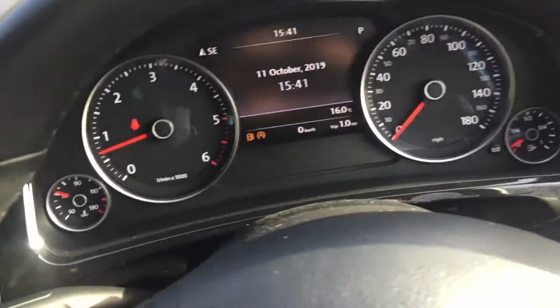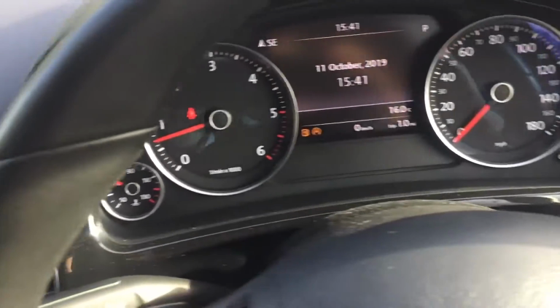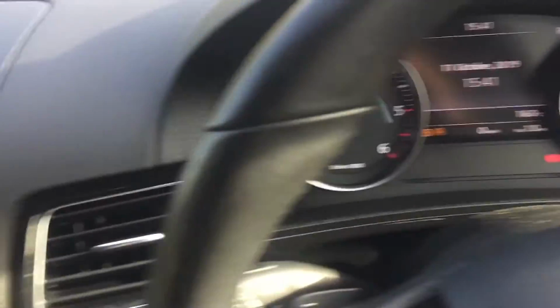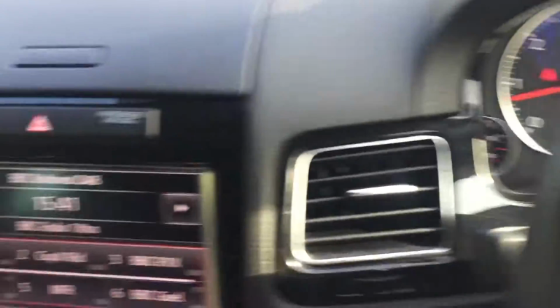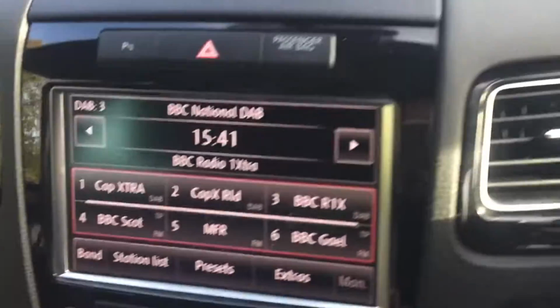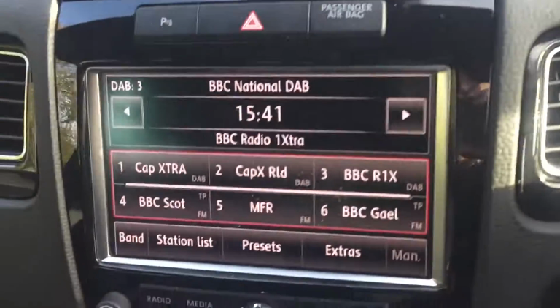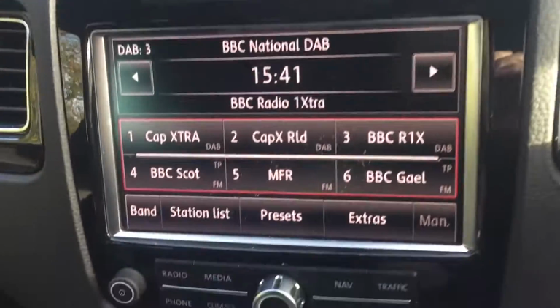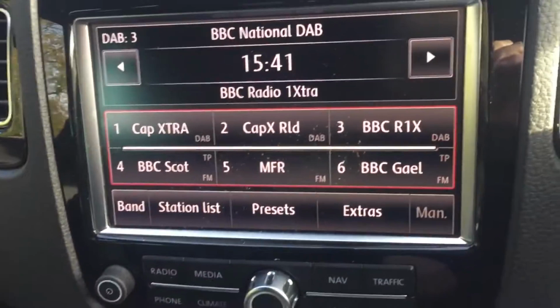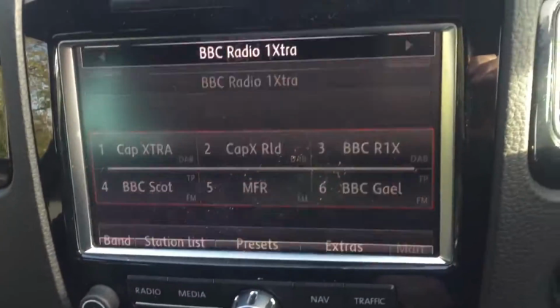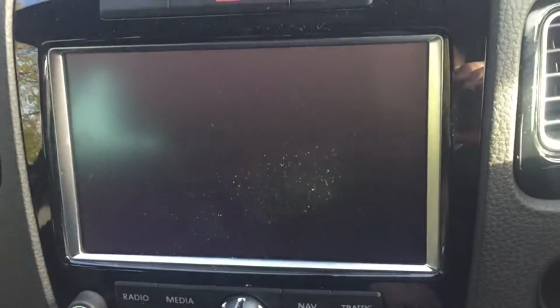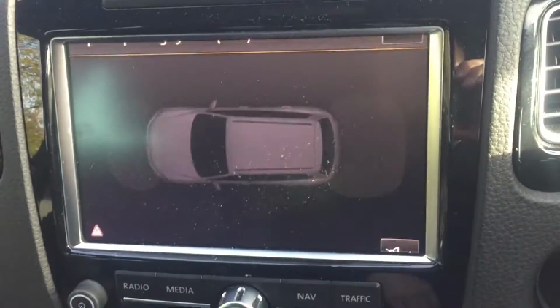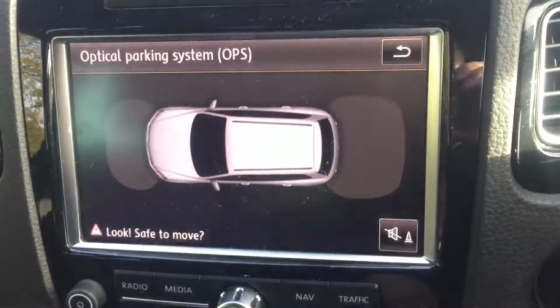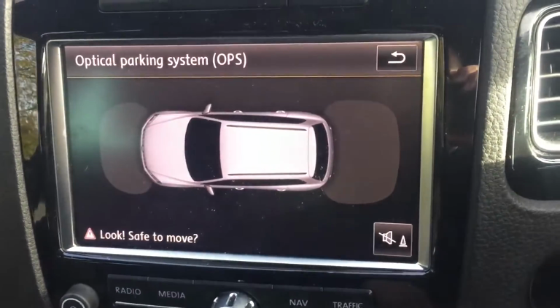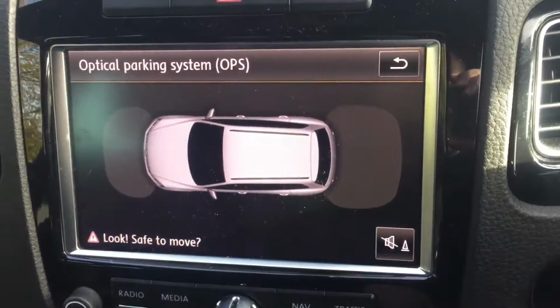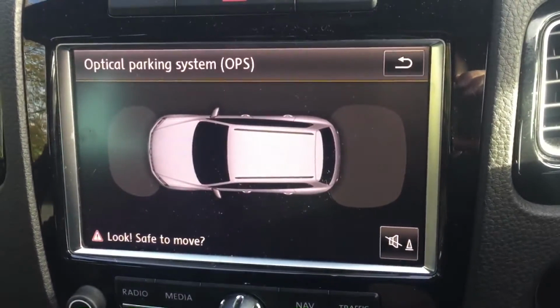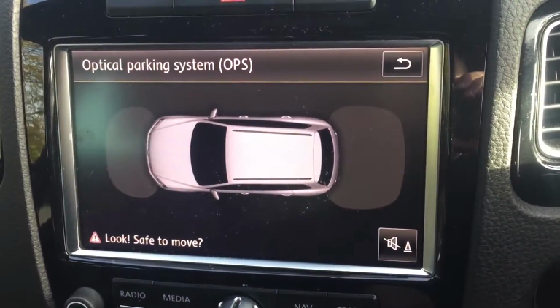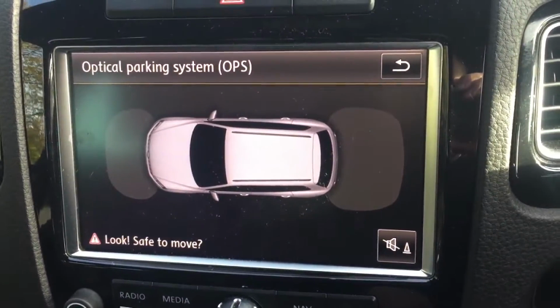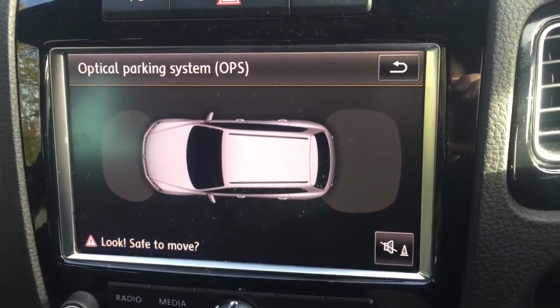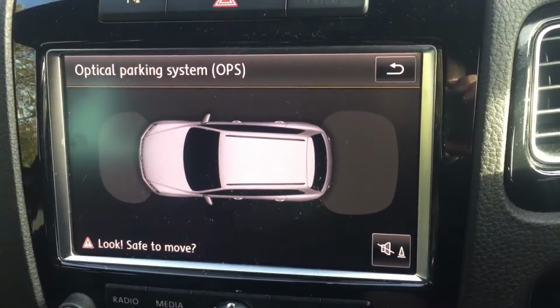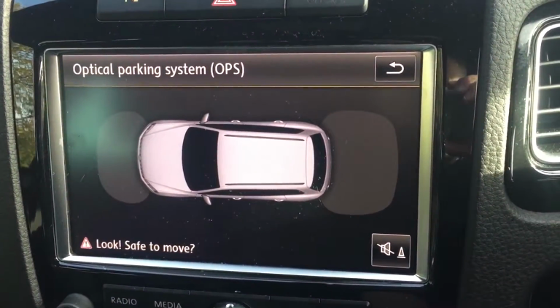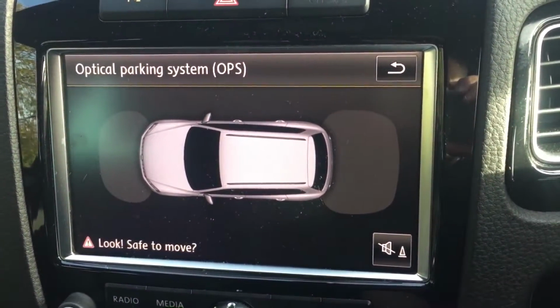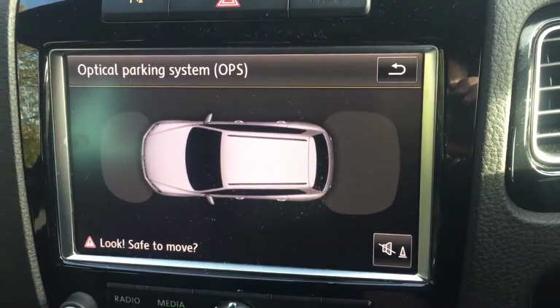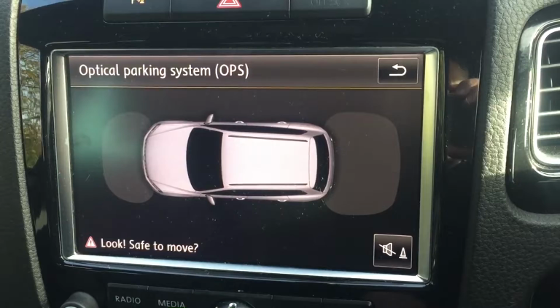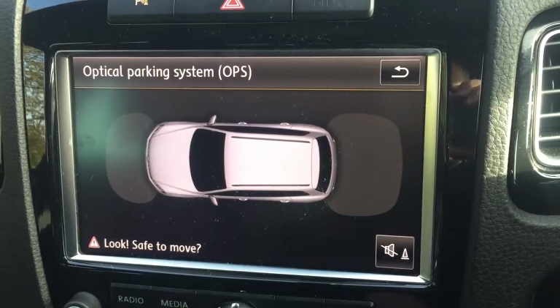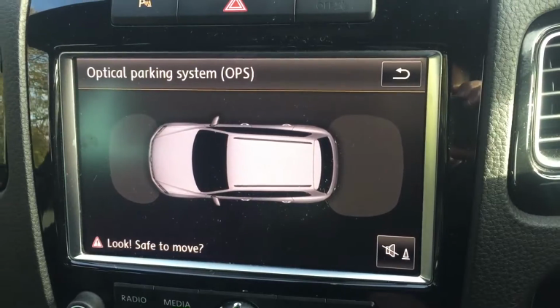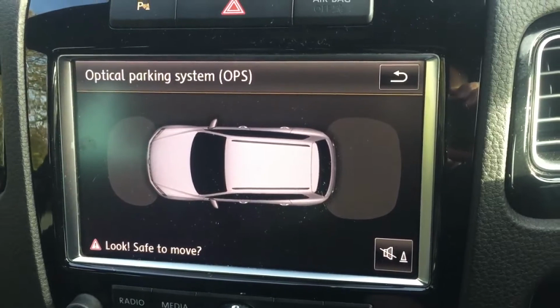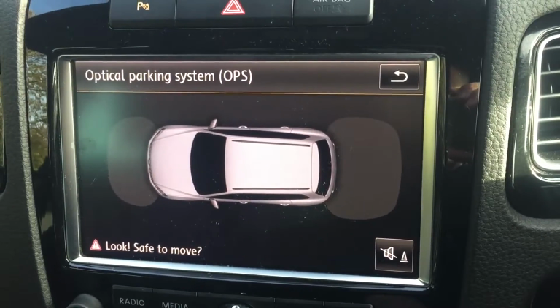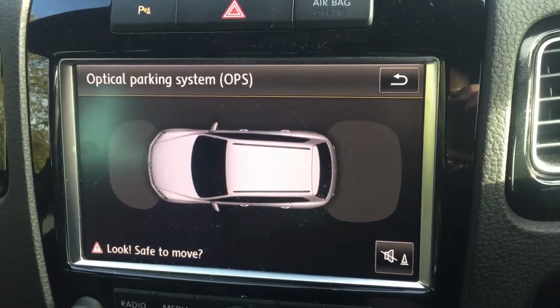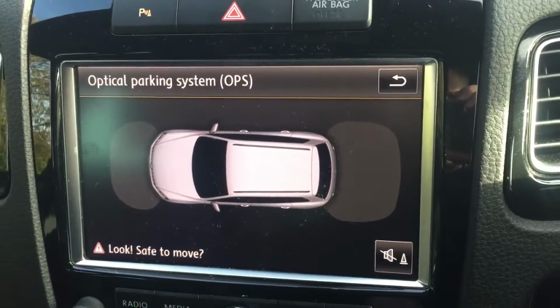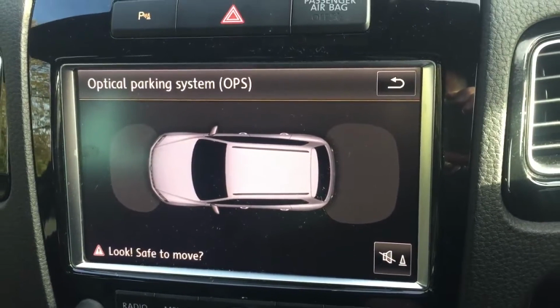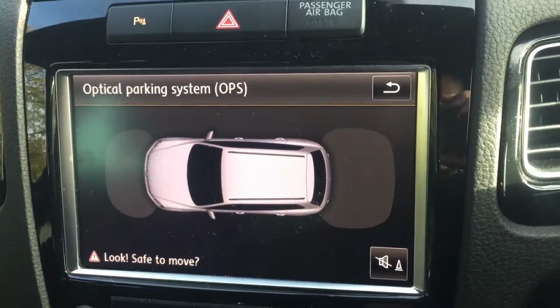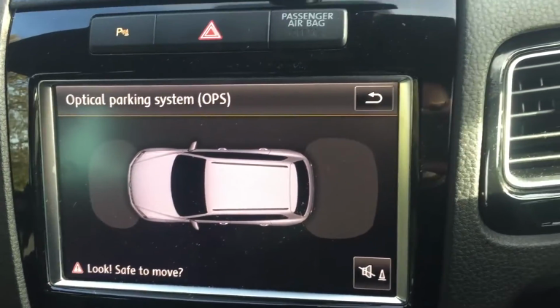When you put it in reverse, your front and rear parking sensors activate. You've got the optical display right here.